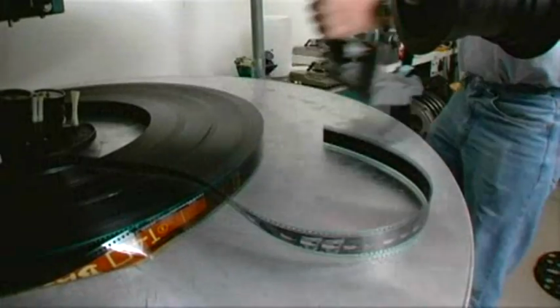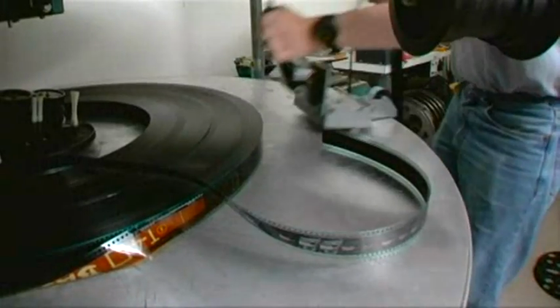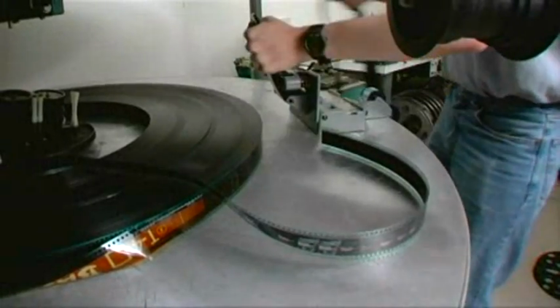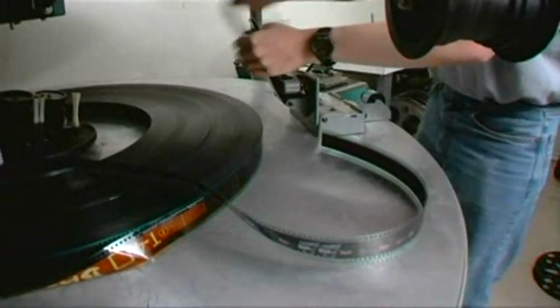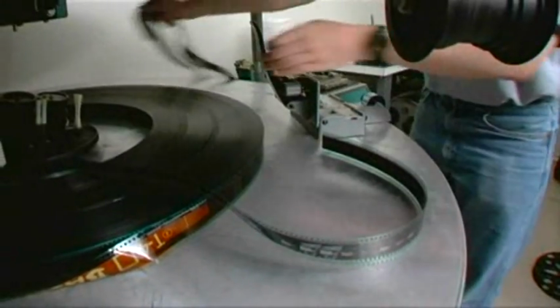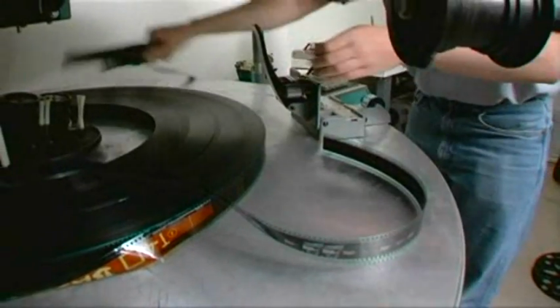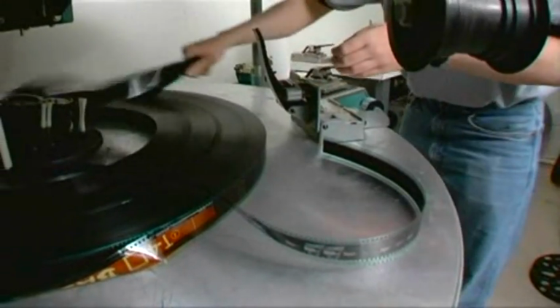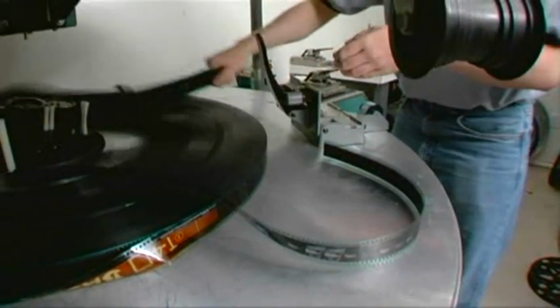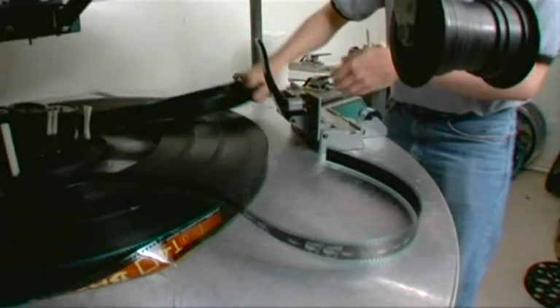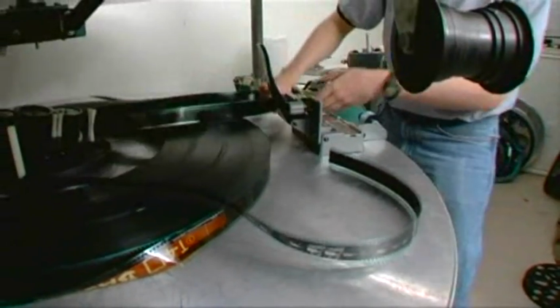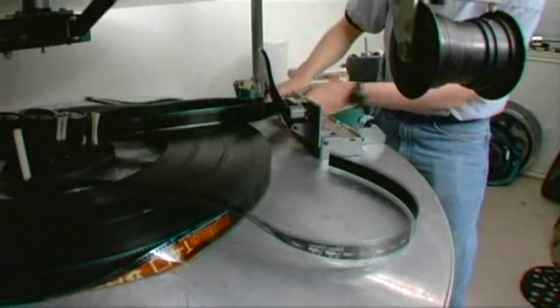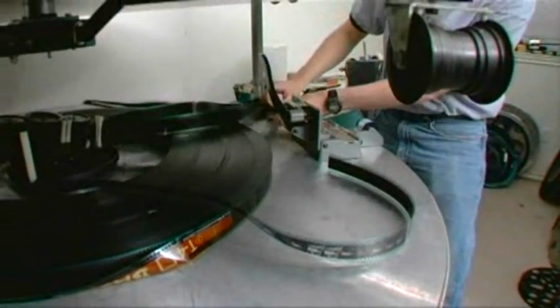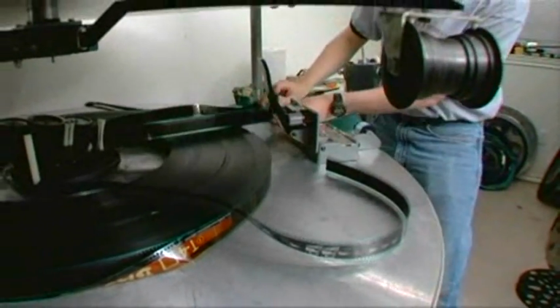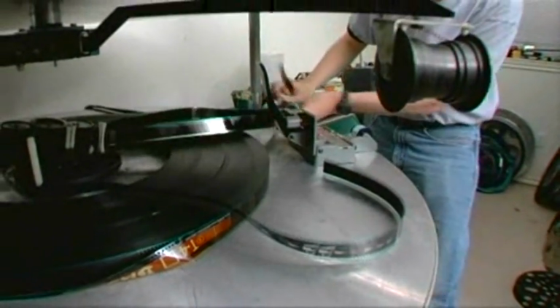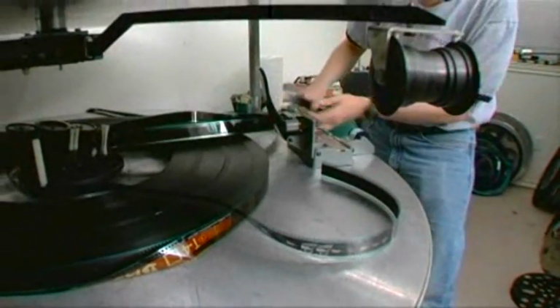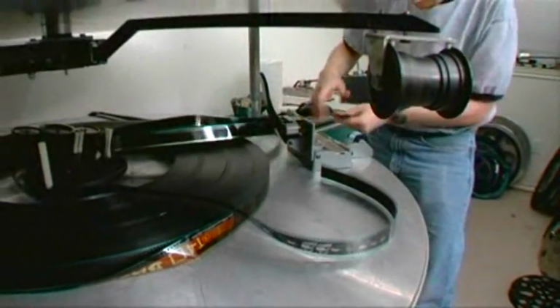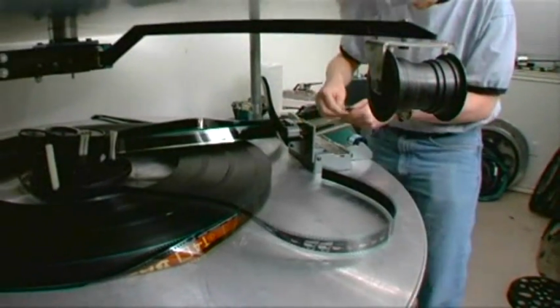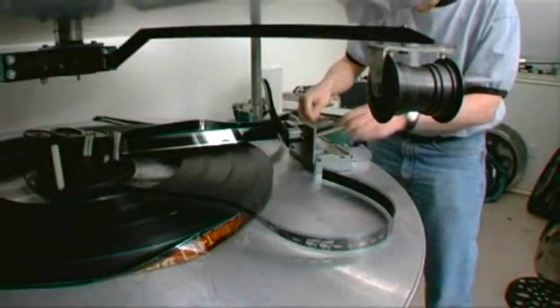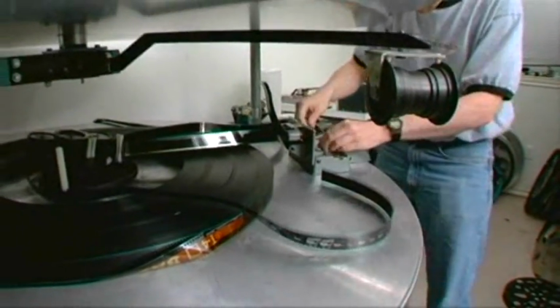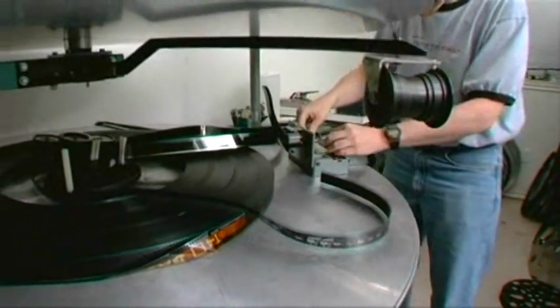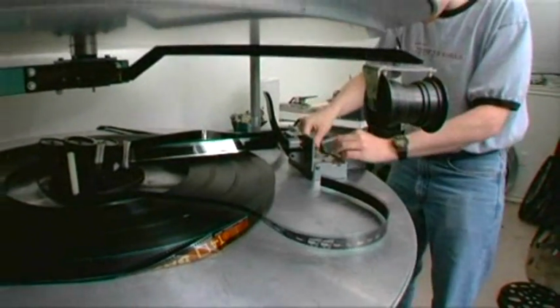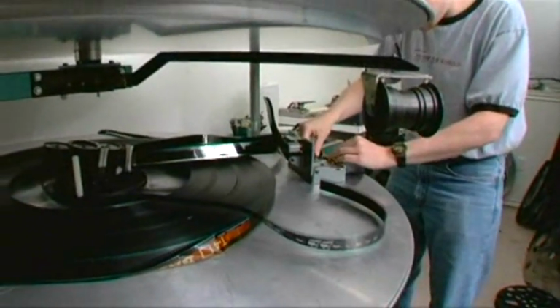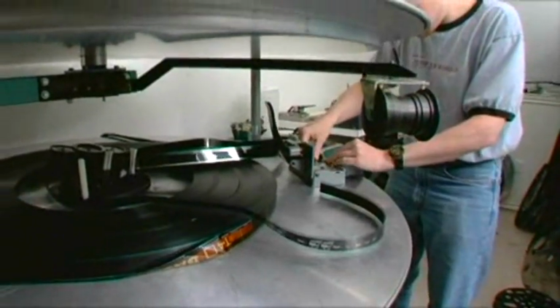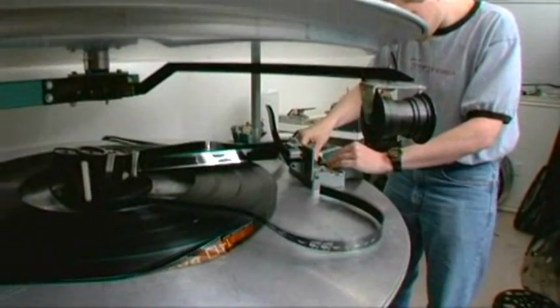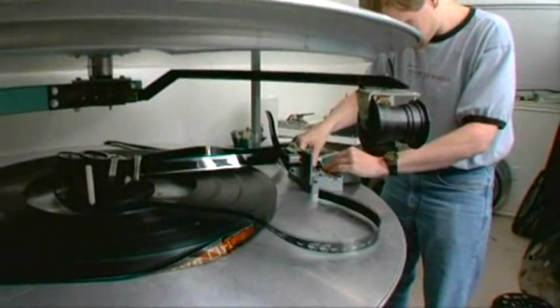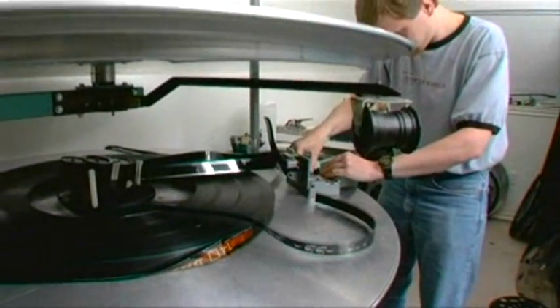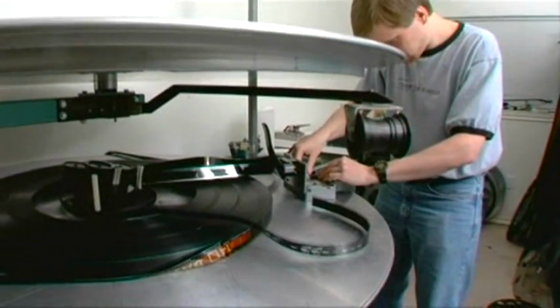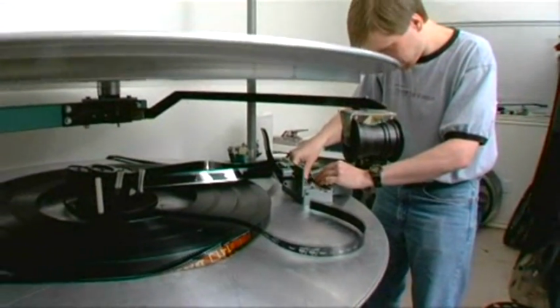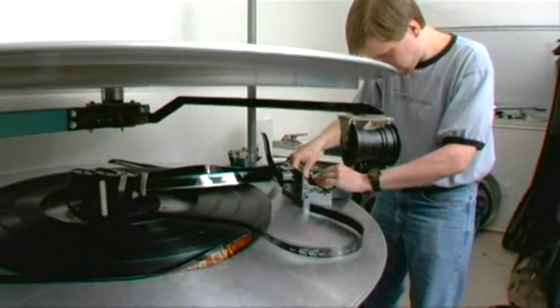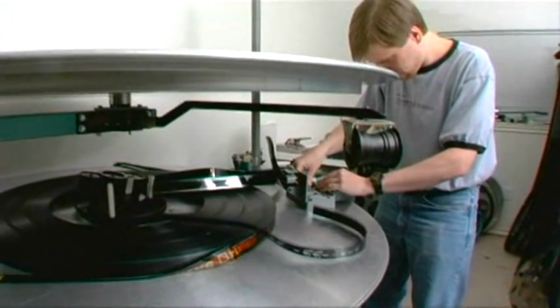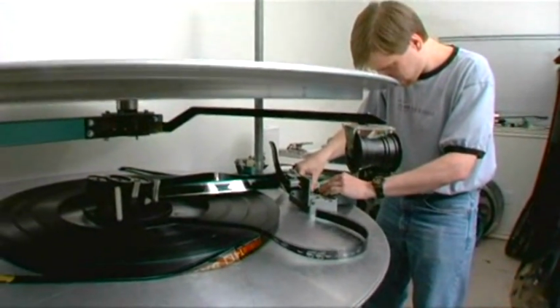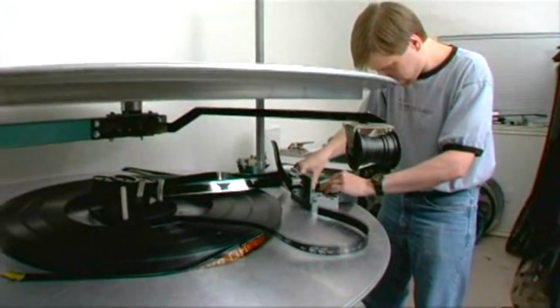Need to make a splice at the platter? We'll show you the proper way to handle that splicer and make a fantastic splice!